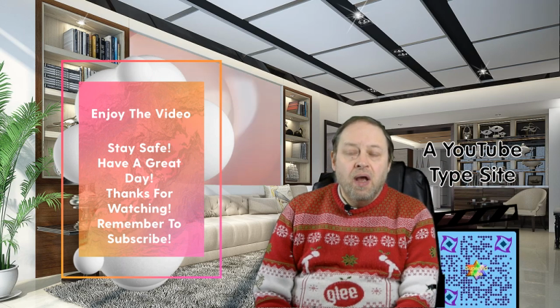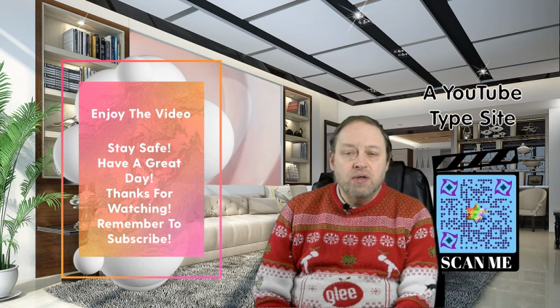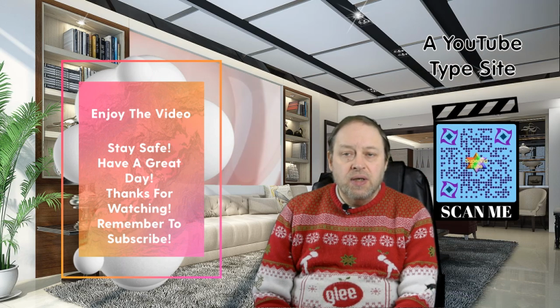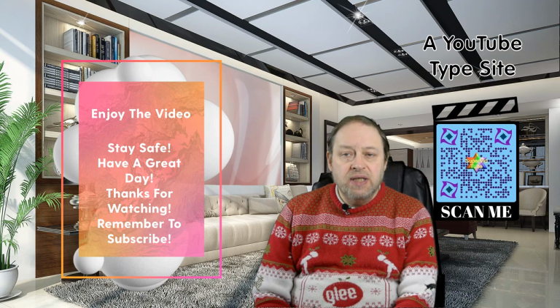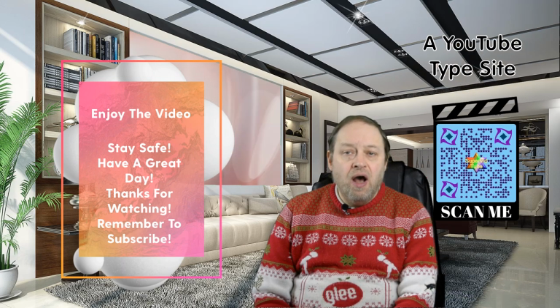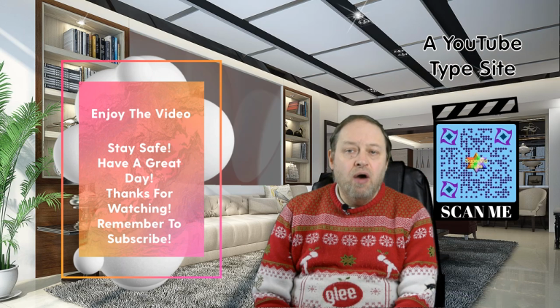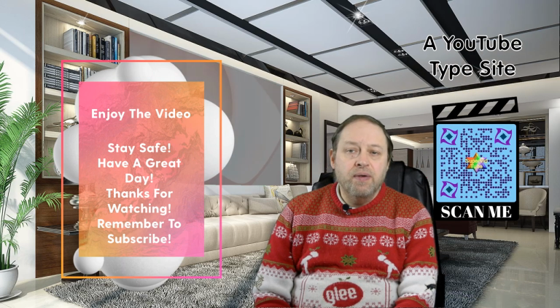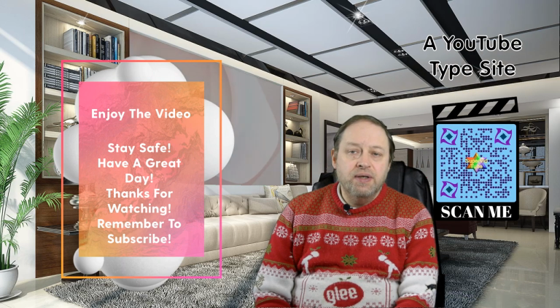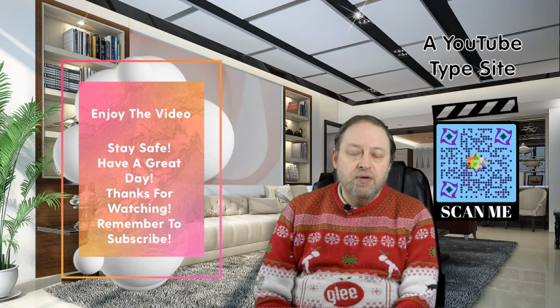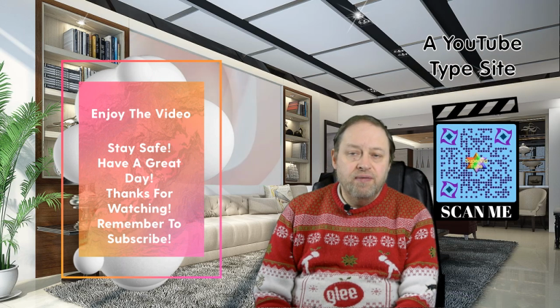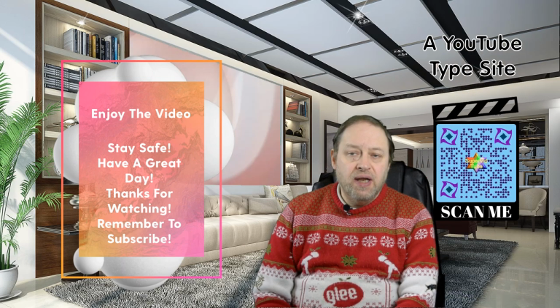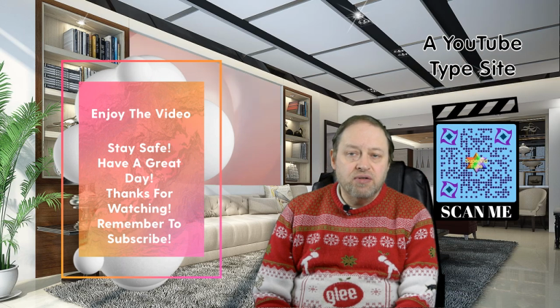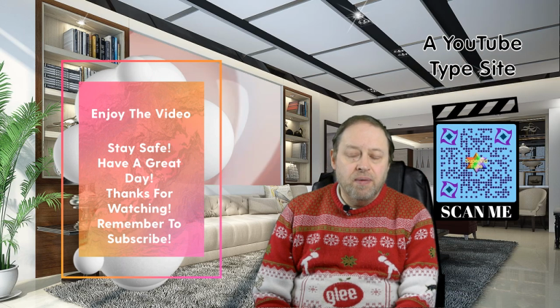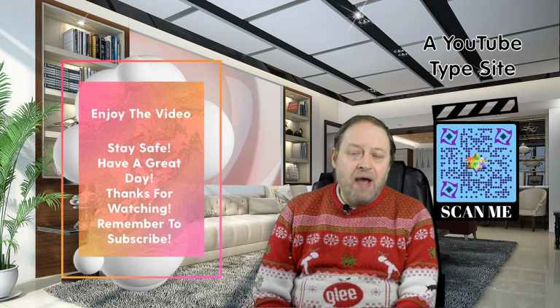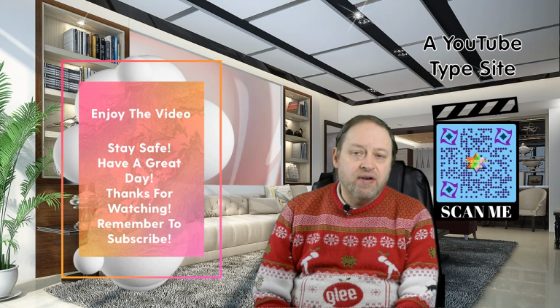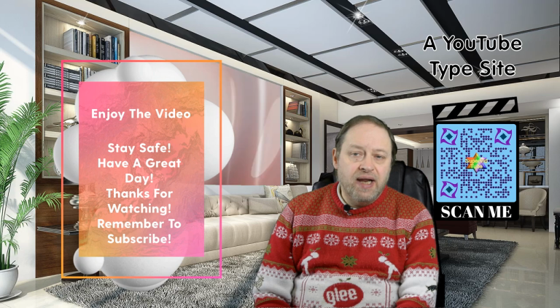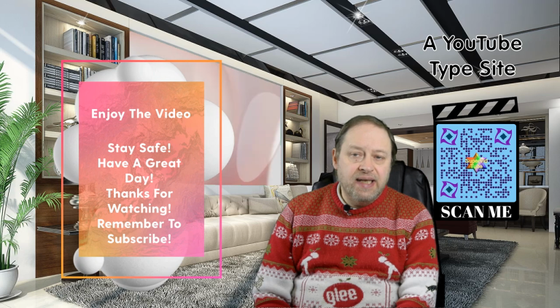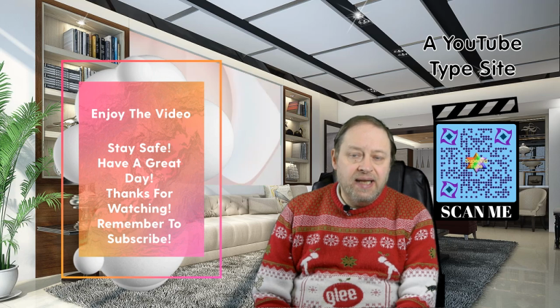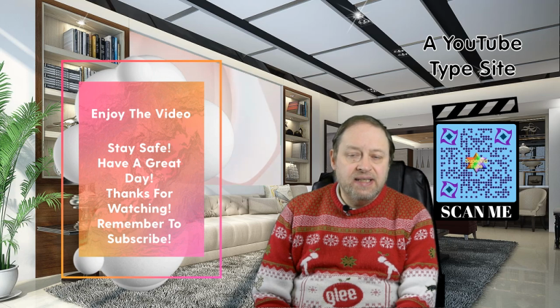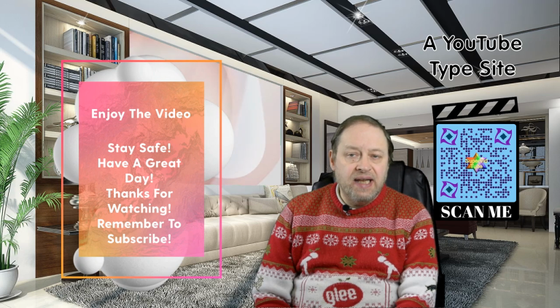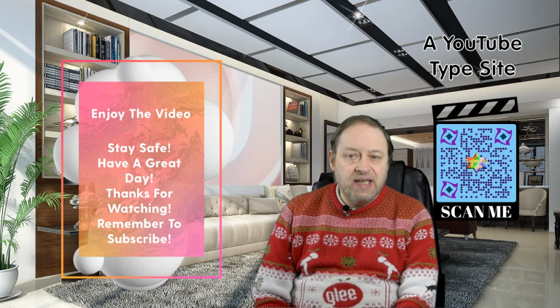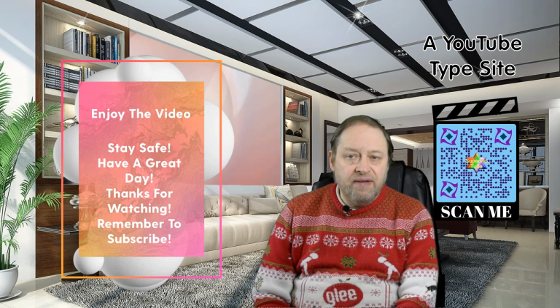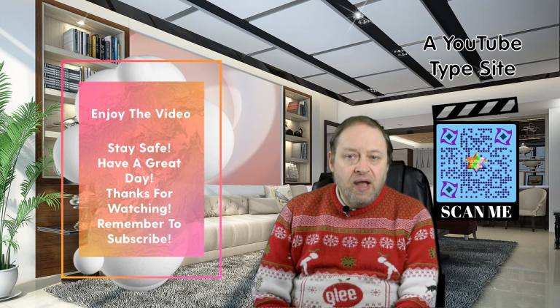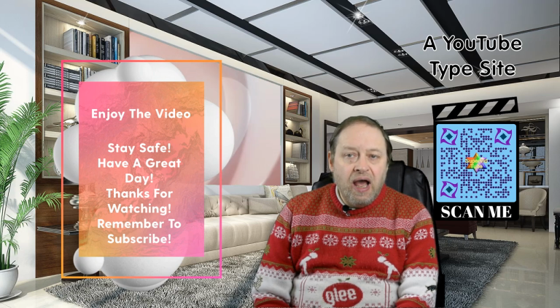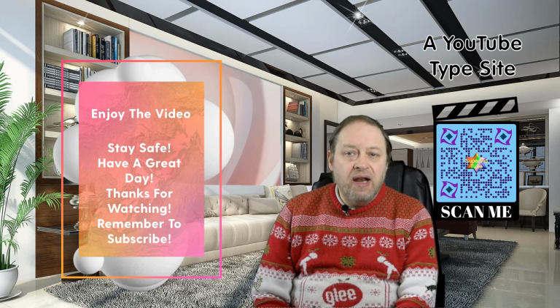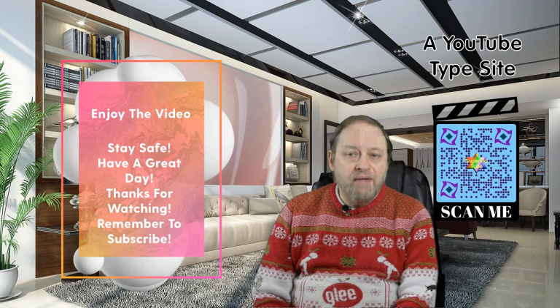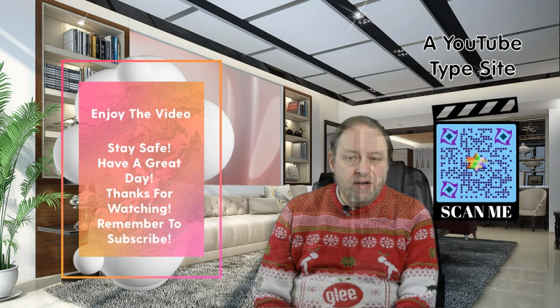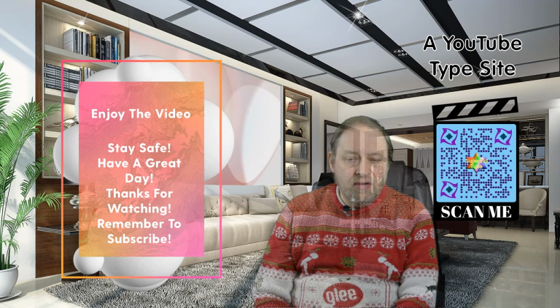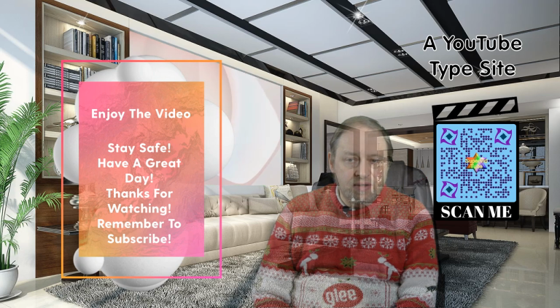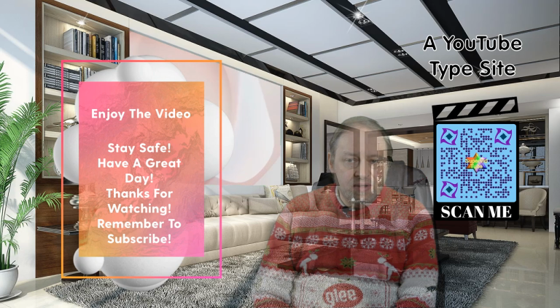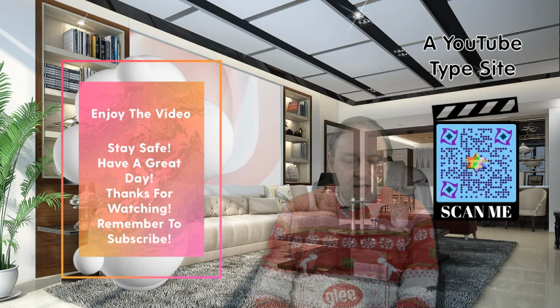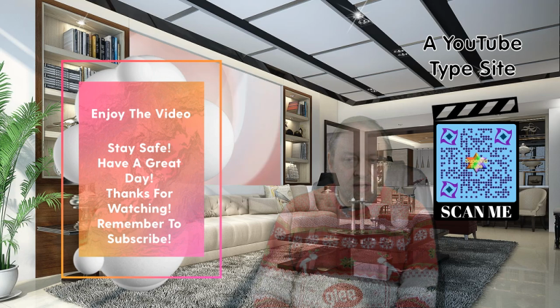I hope you enjoy the videos coming up. Have a great day, stay safe and have a great Christmas. Thank you.